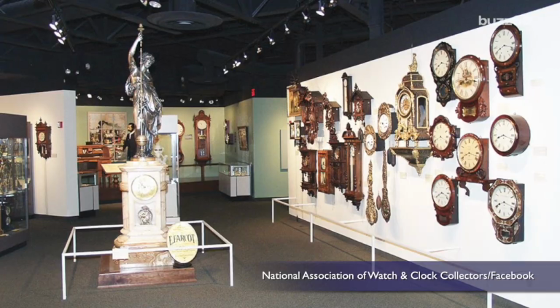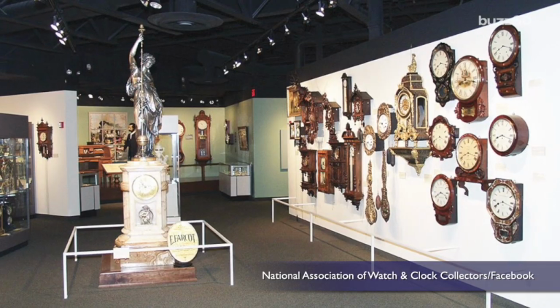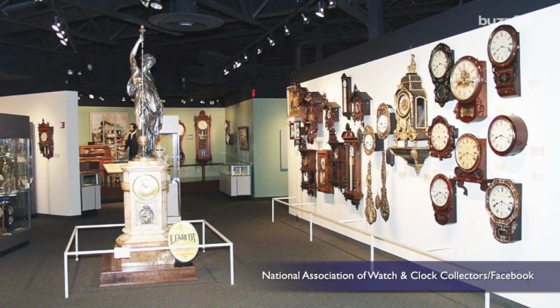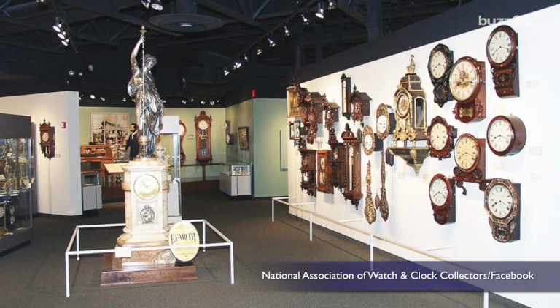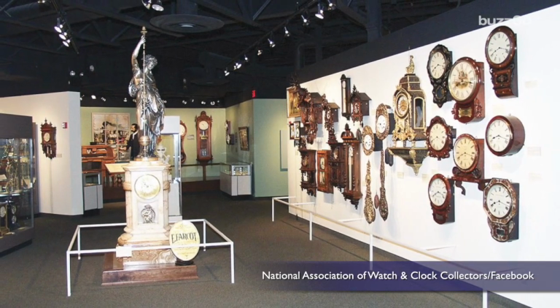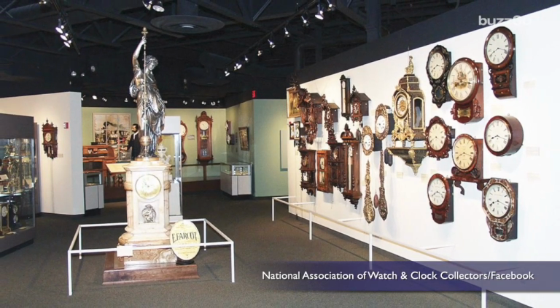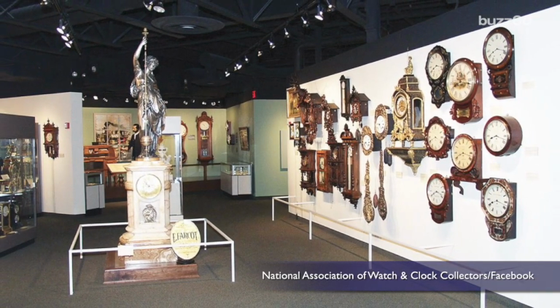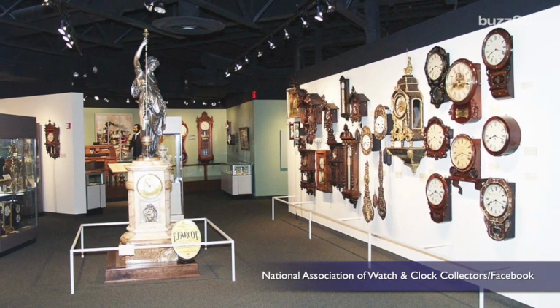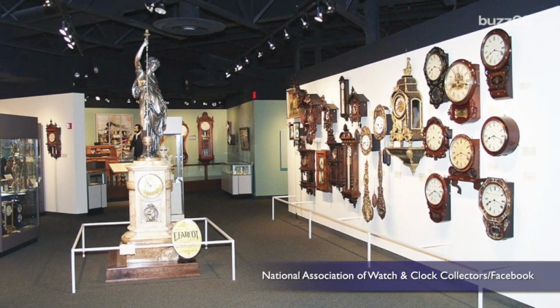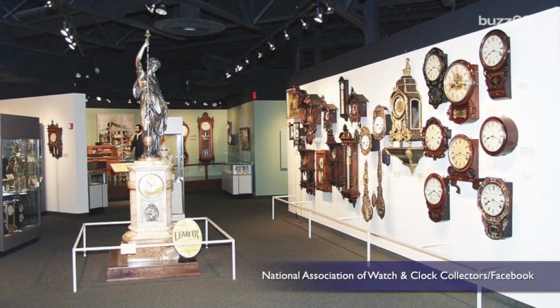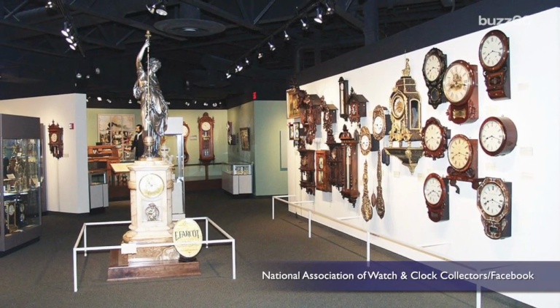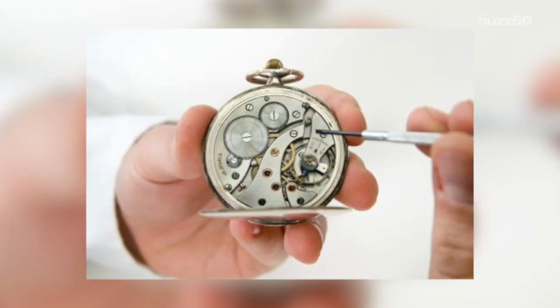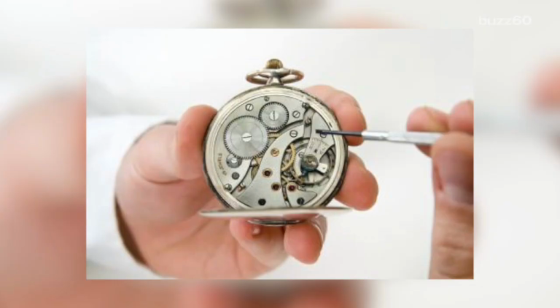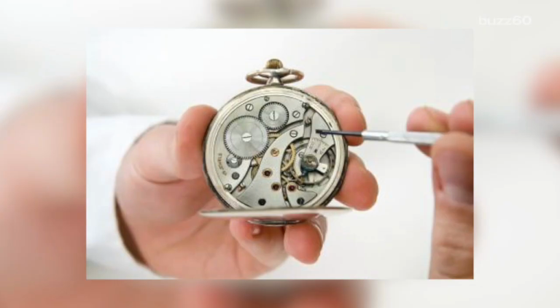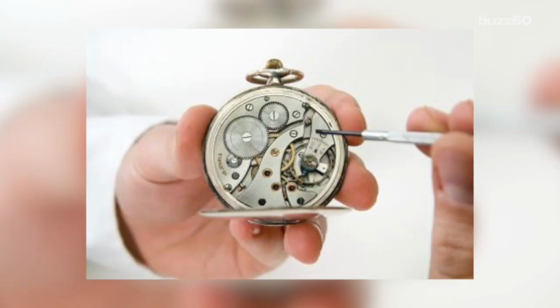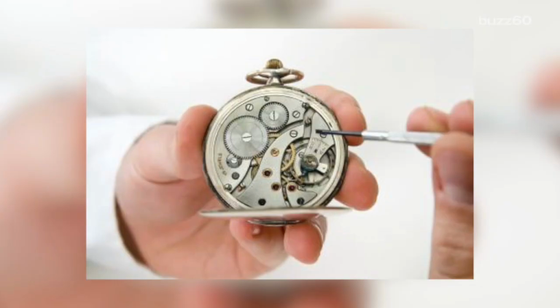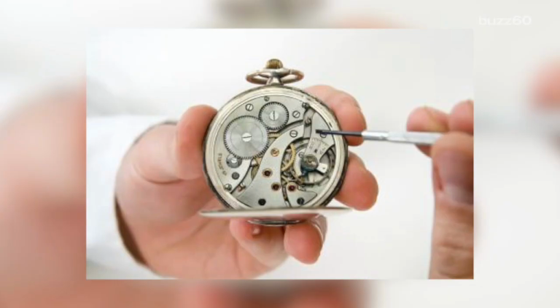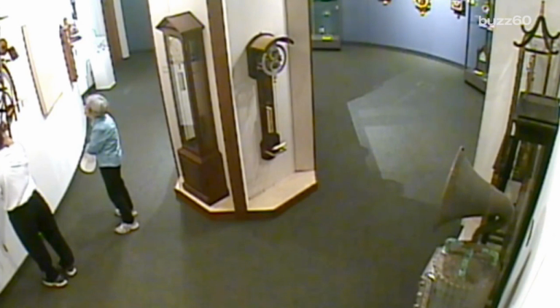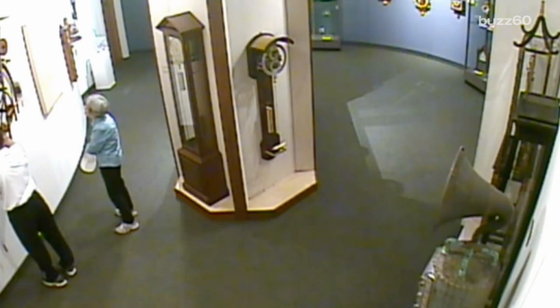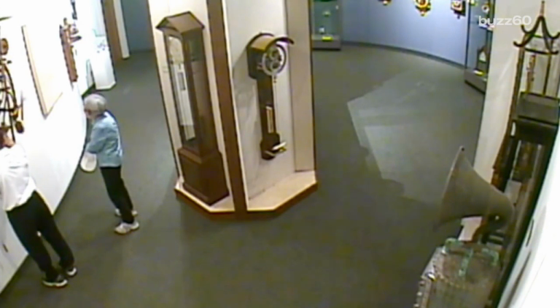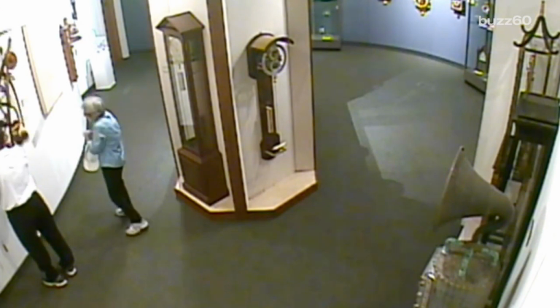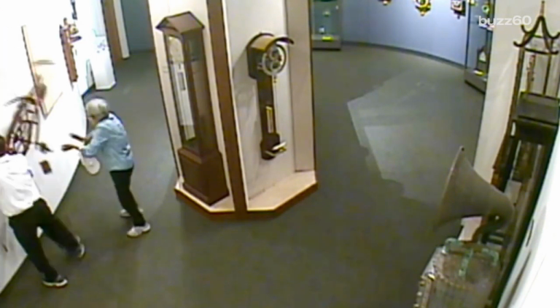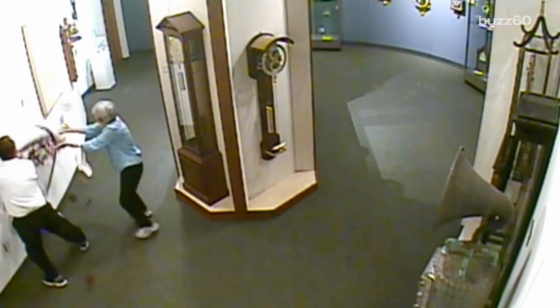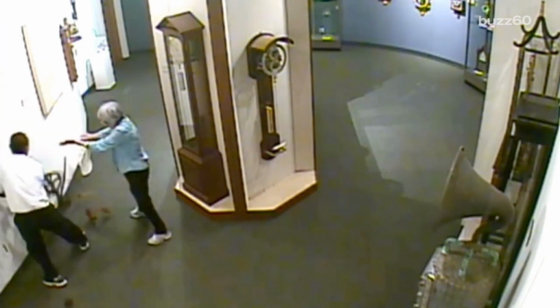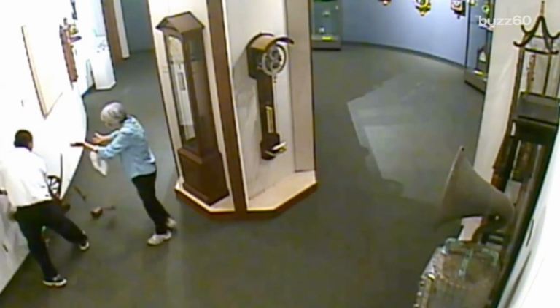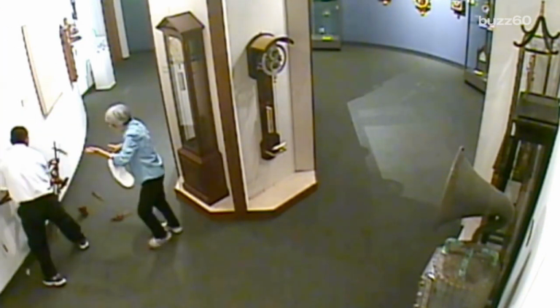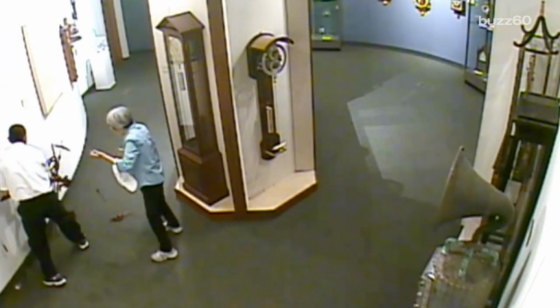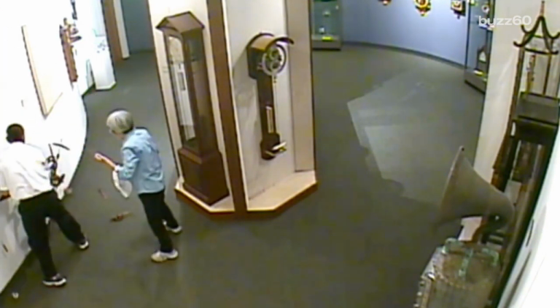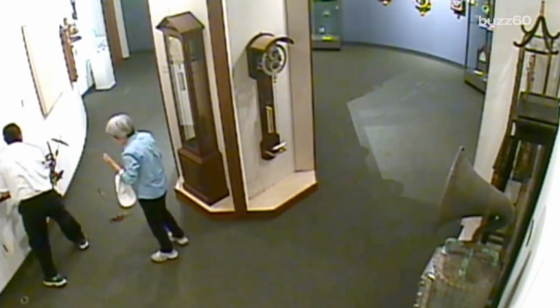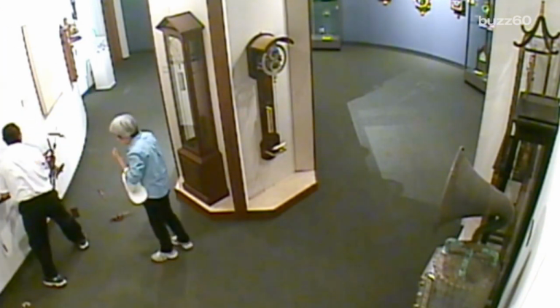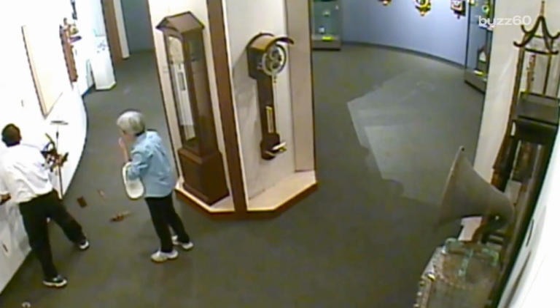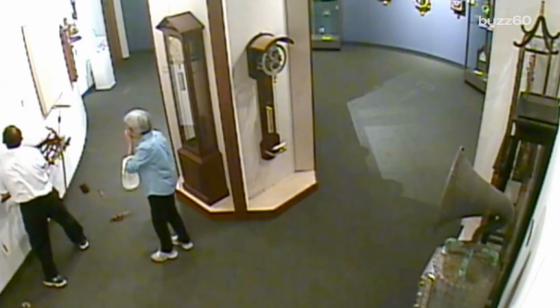The museum is not pressing charges, and the clock can be fixed in-house. It'll just take some time — a few months to be exact.